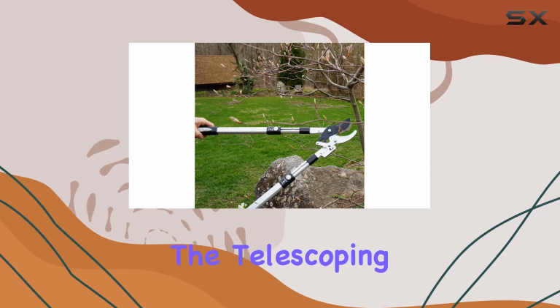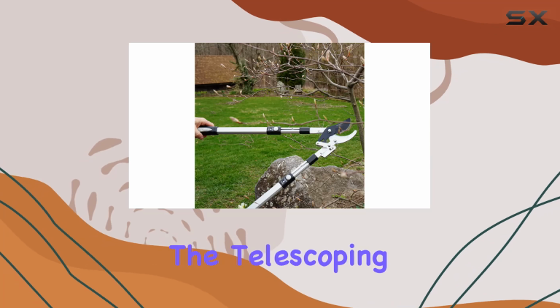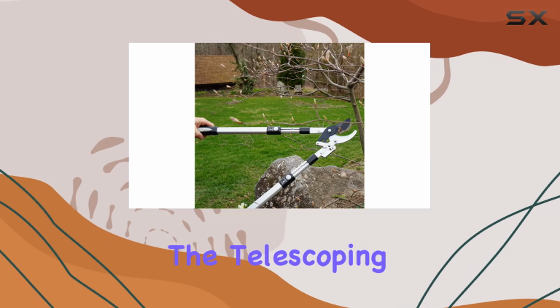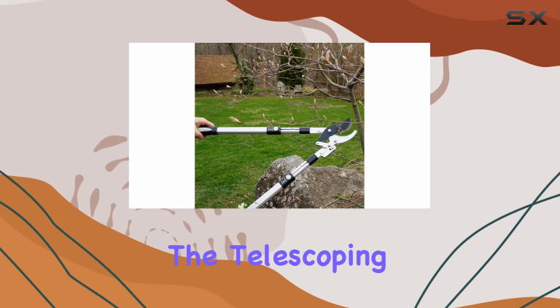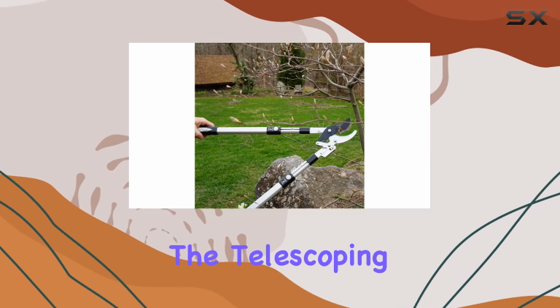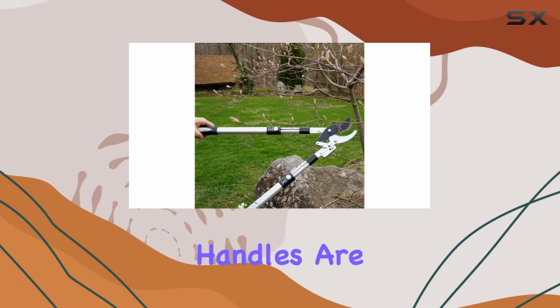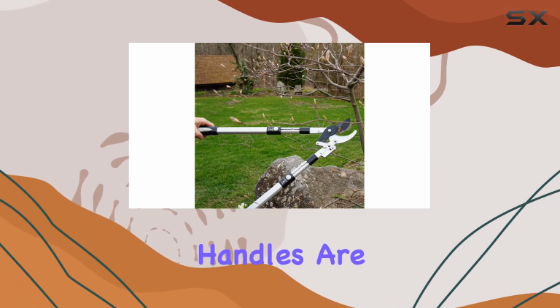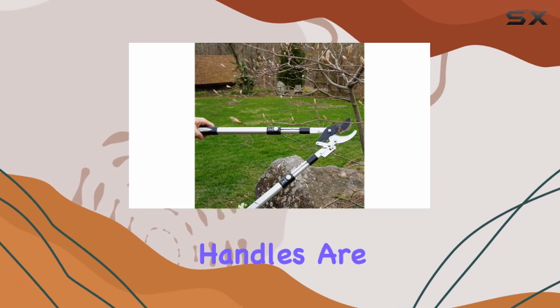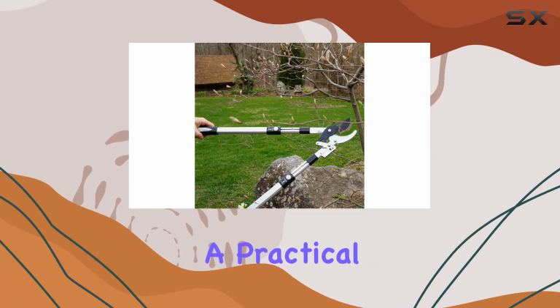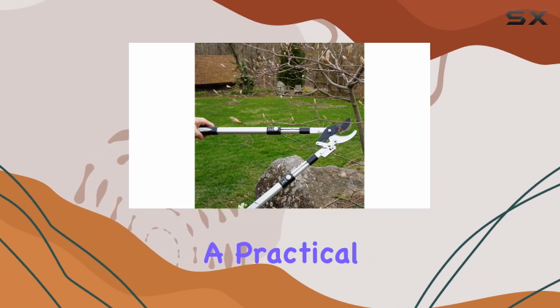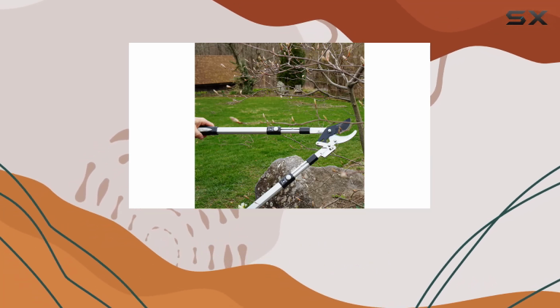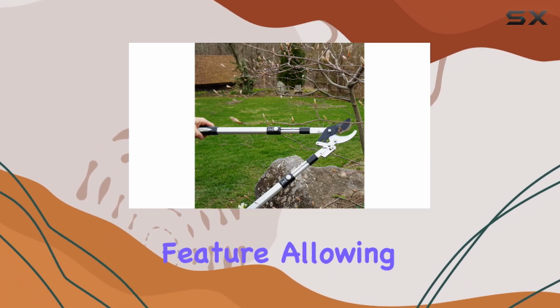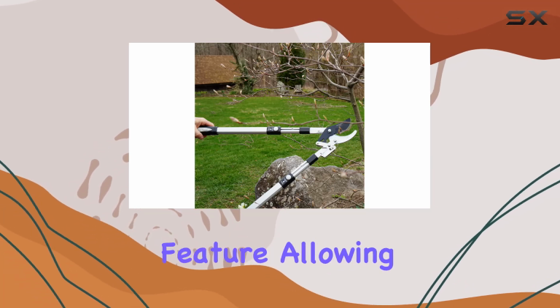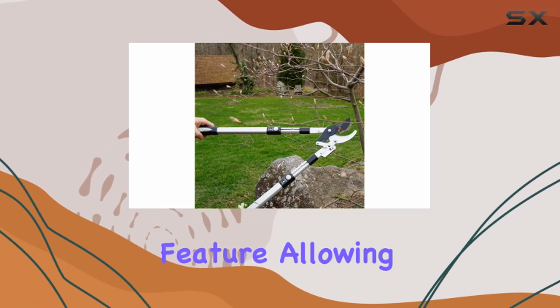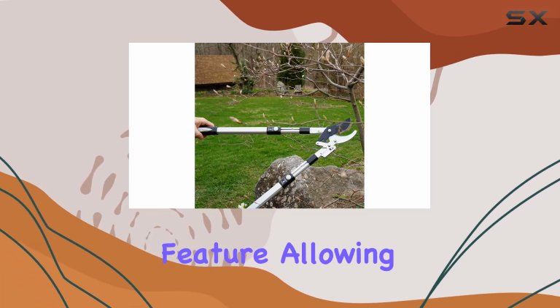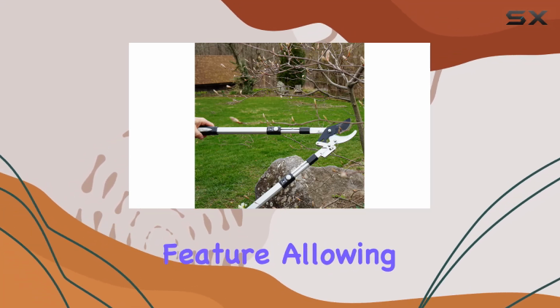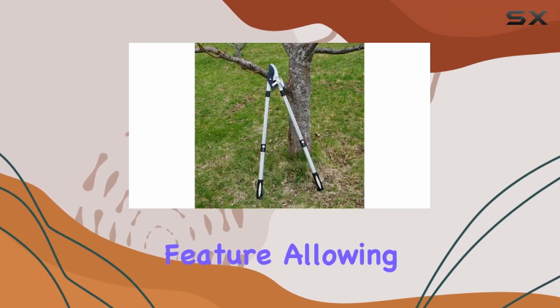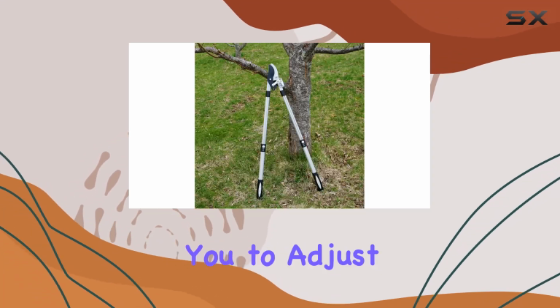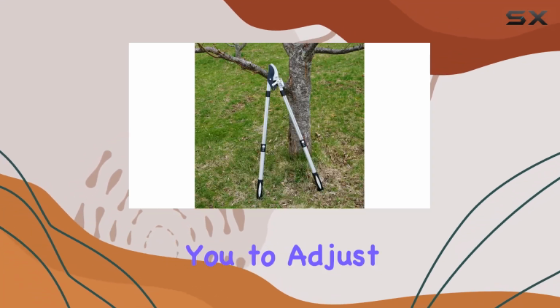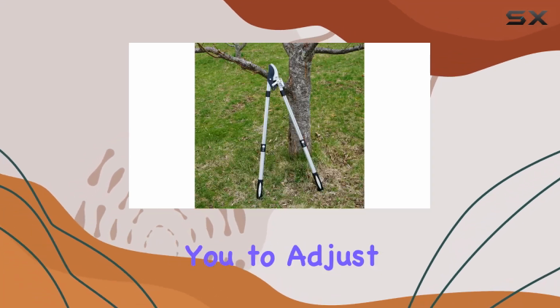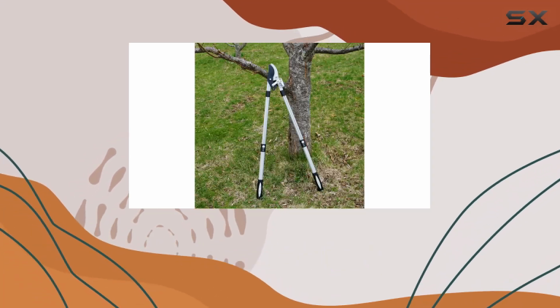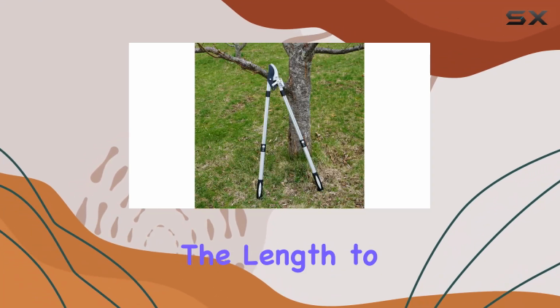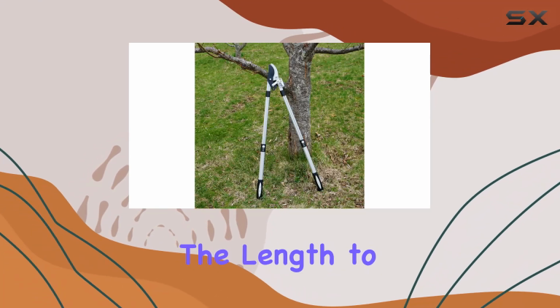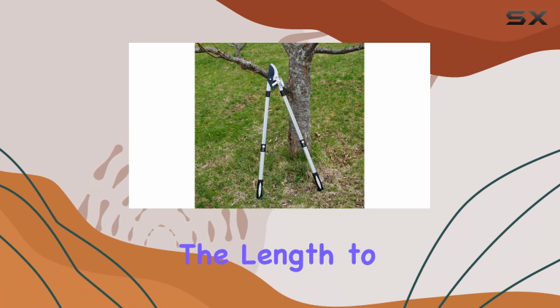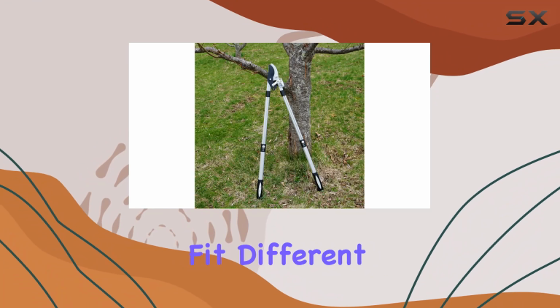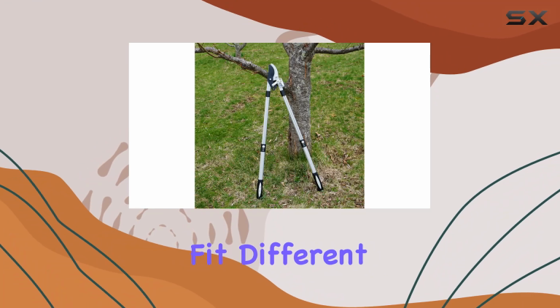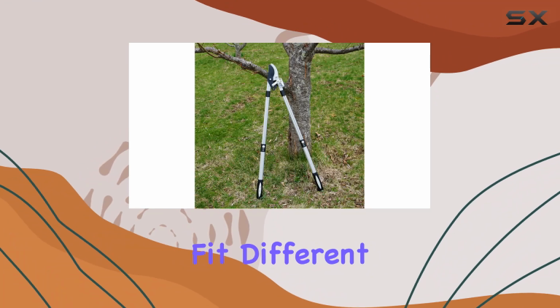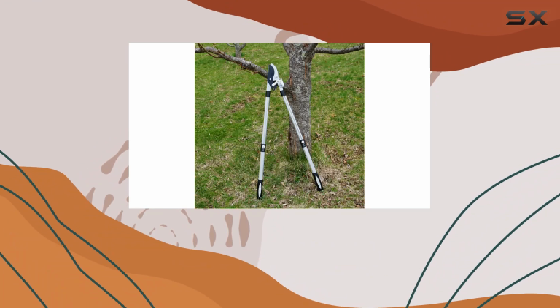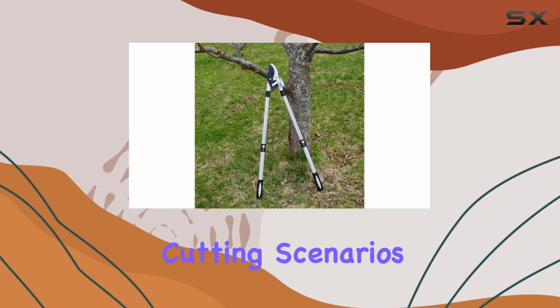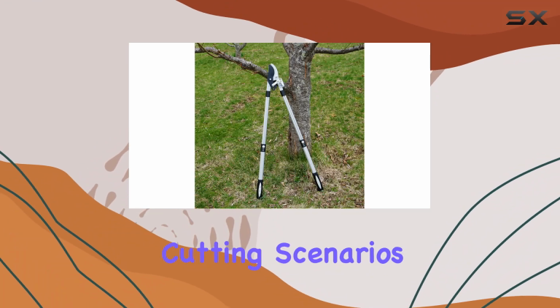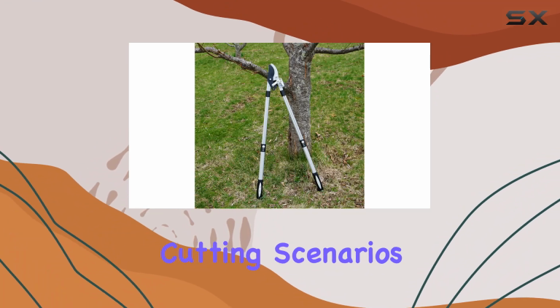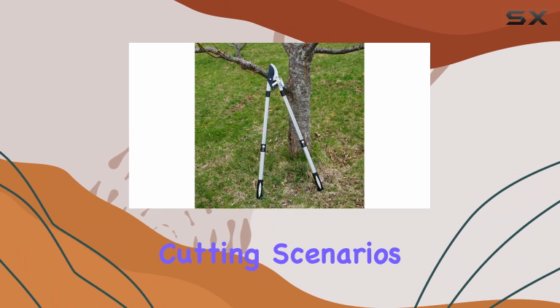The telescoping handles are a practical feature, allowing you to adjust the length to fit different cutting scenarios.